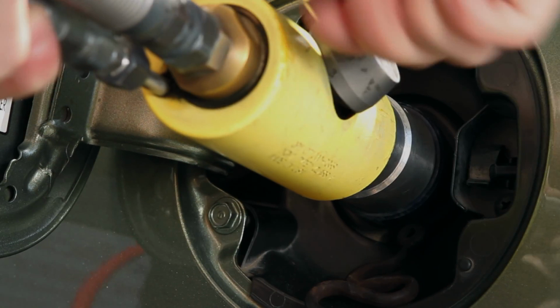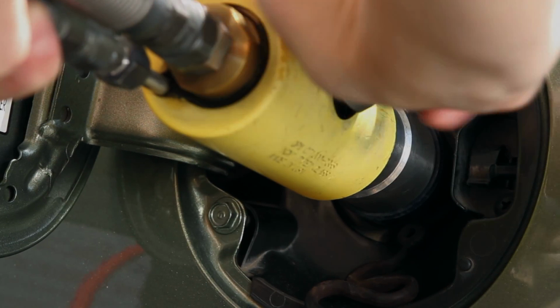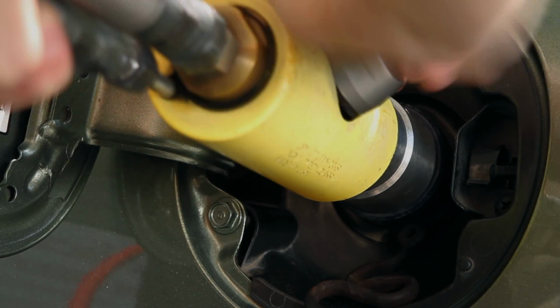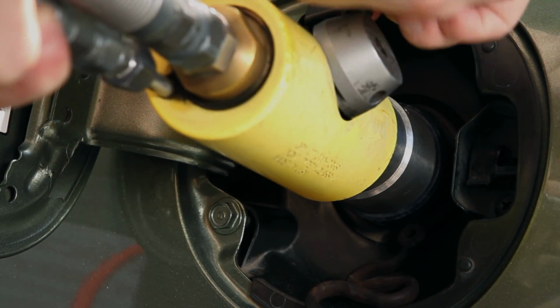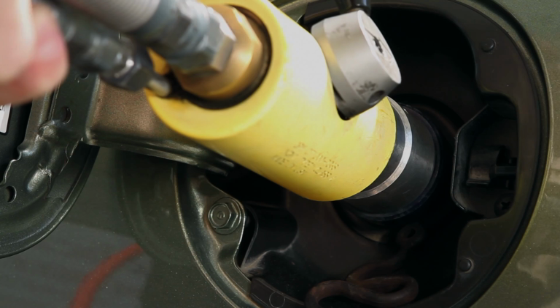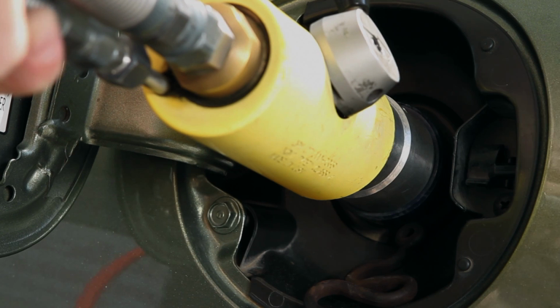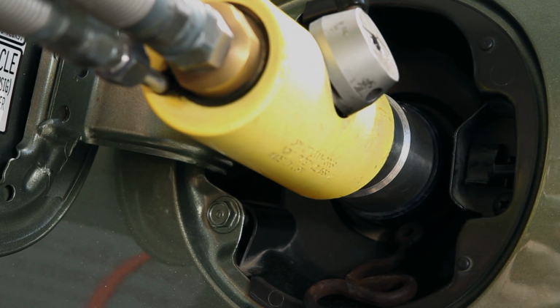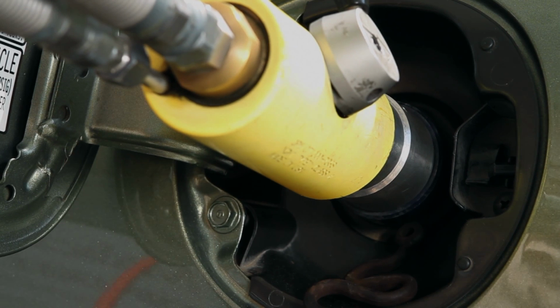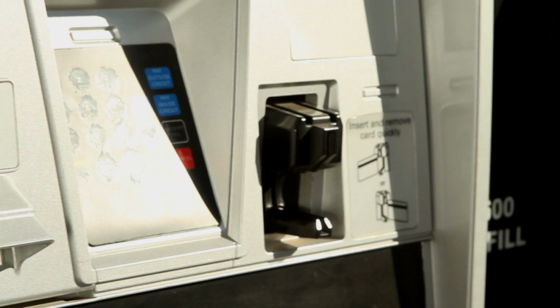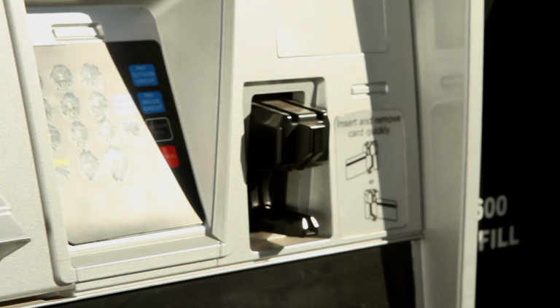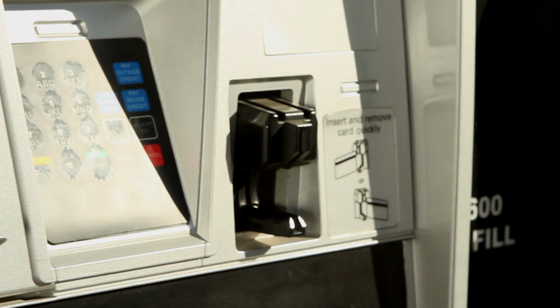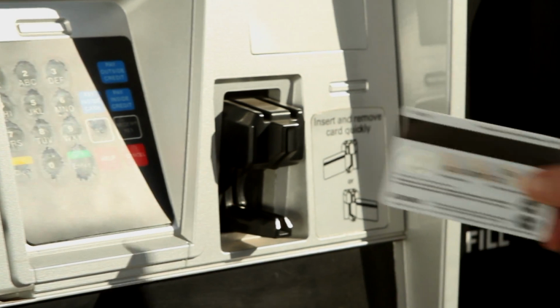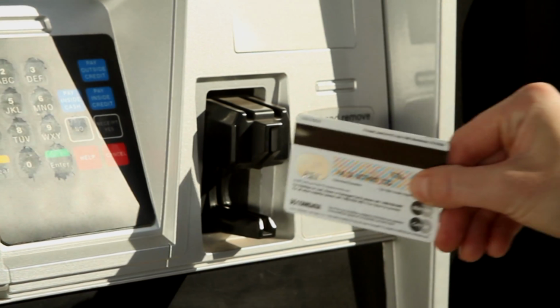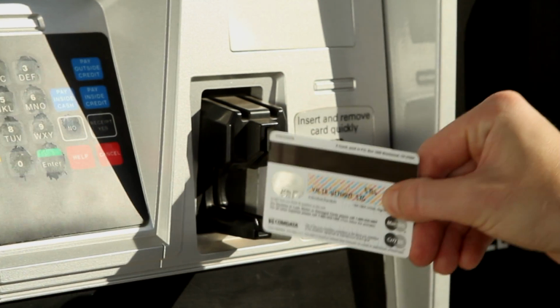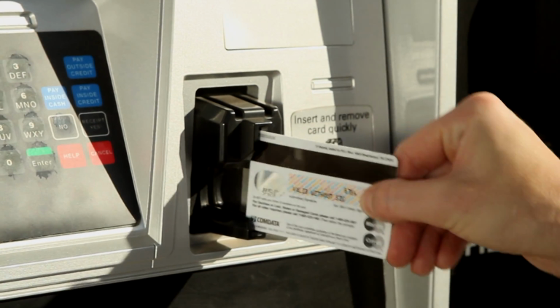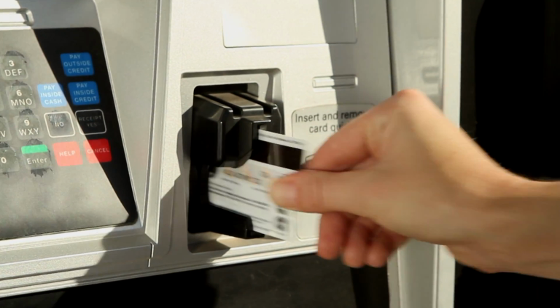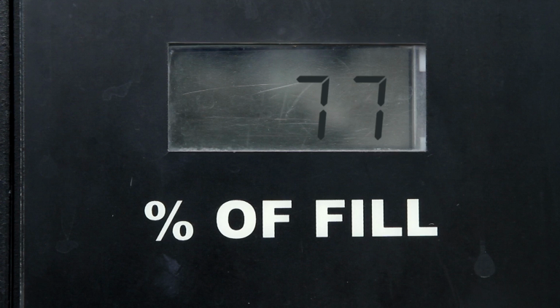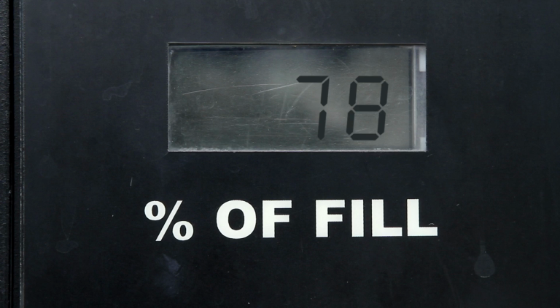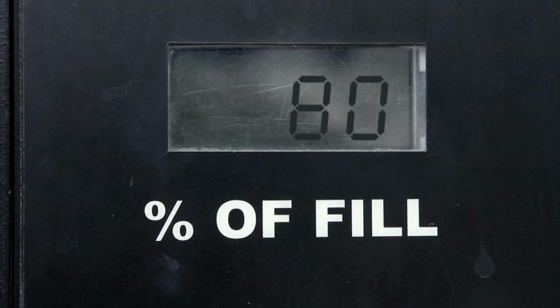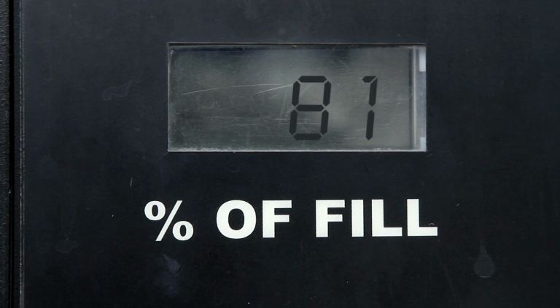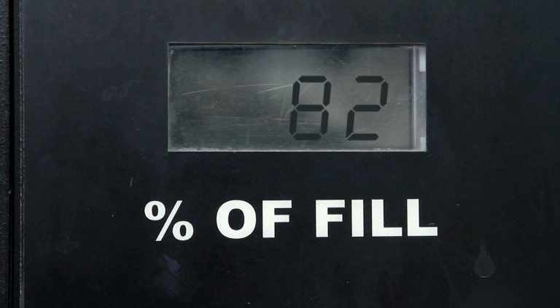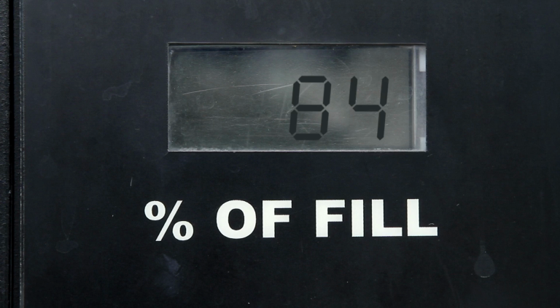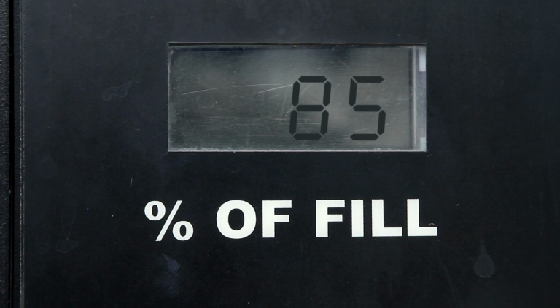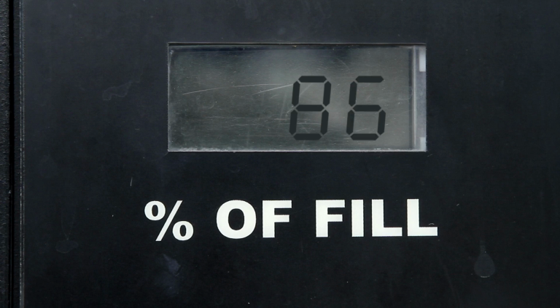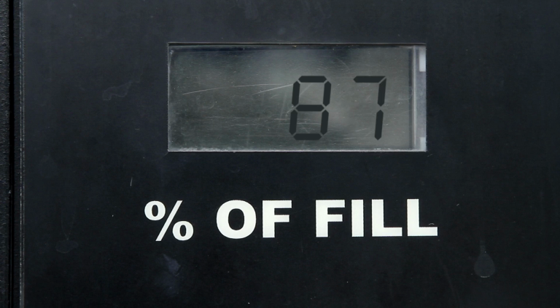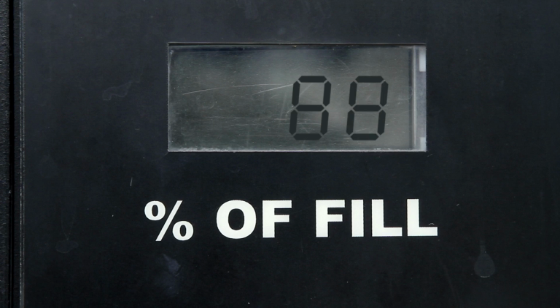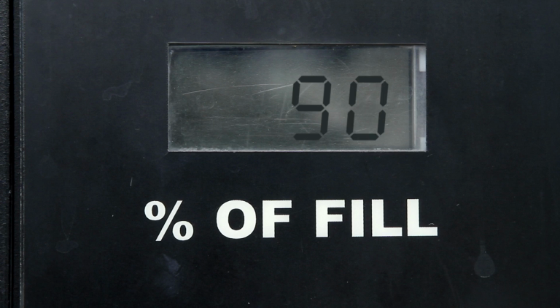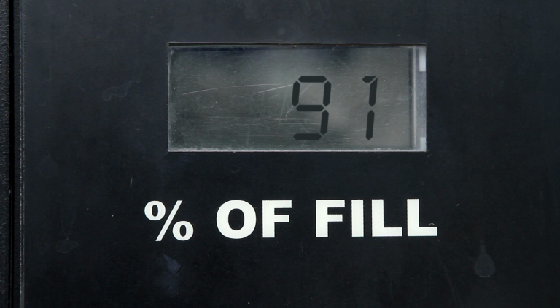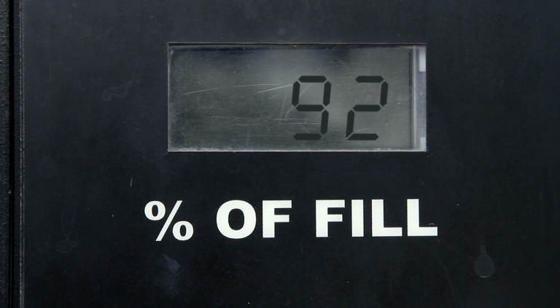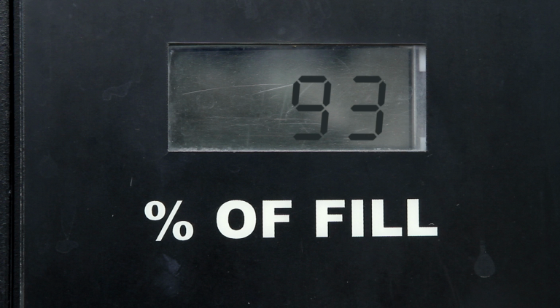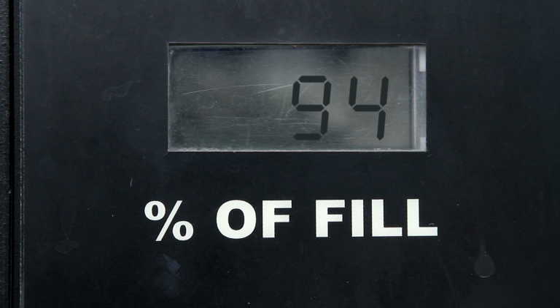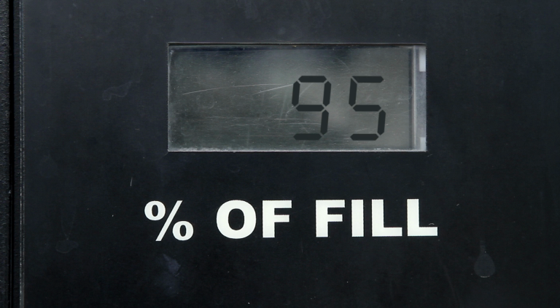Next, swipe your credit or debit card. Once your card is approved, flip up the lever on the dispenser. You should hear gas flowing through the line.